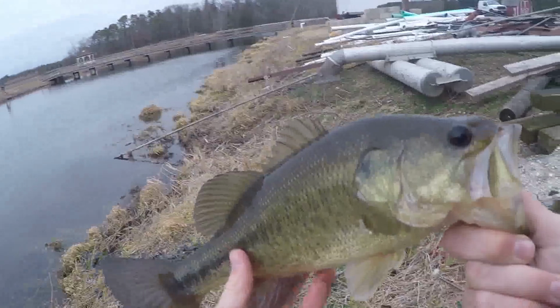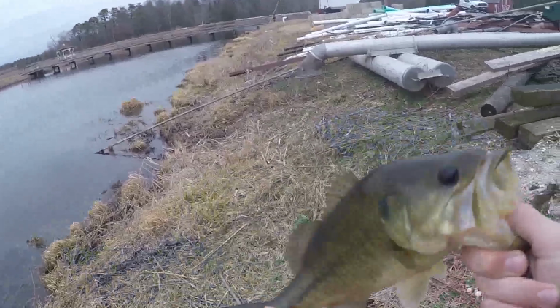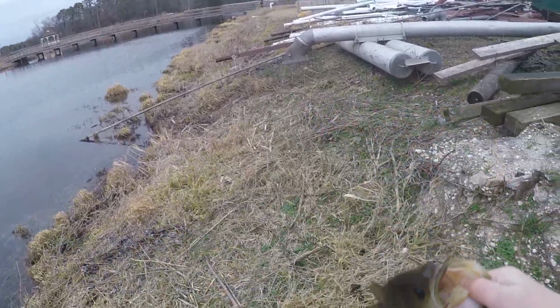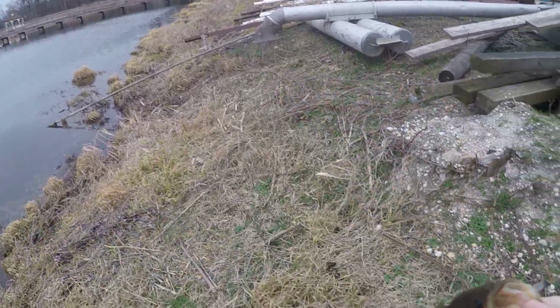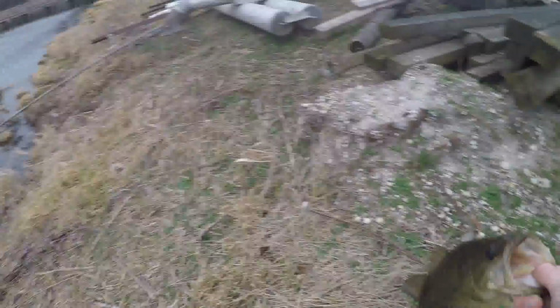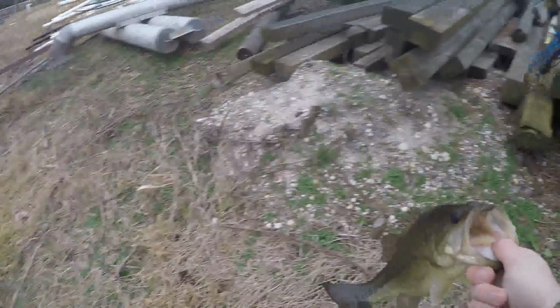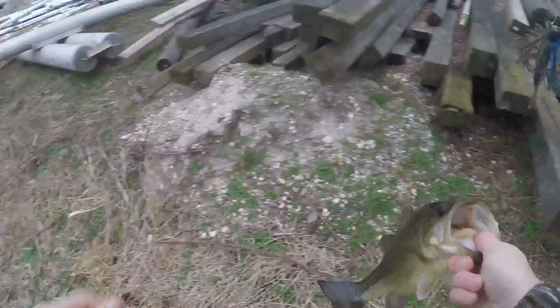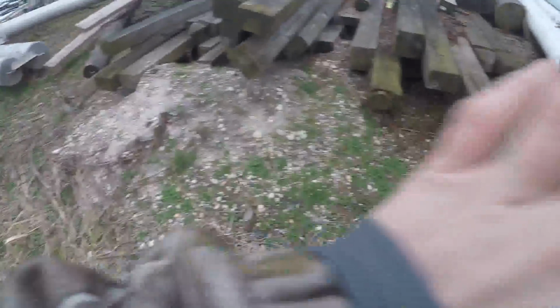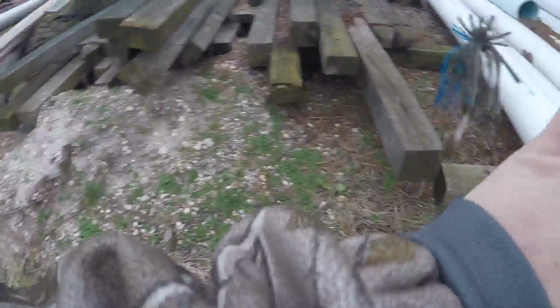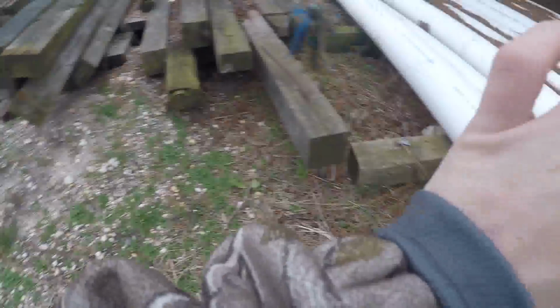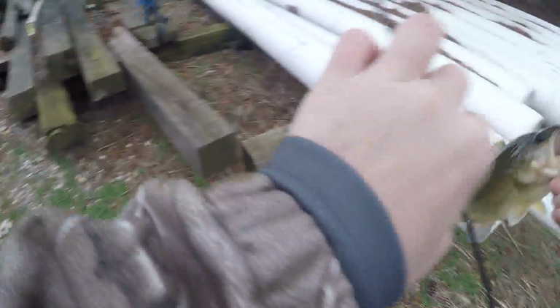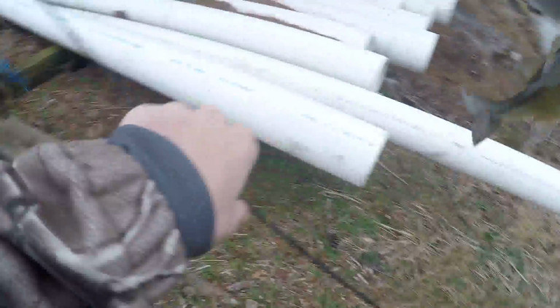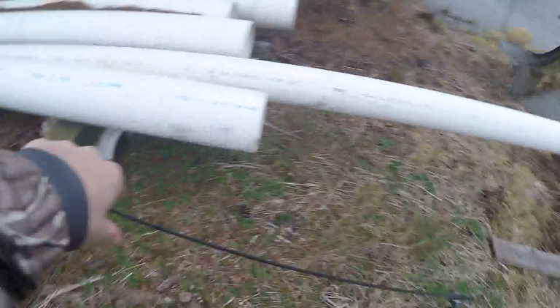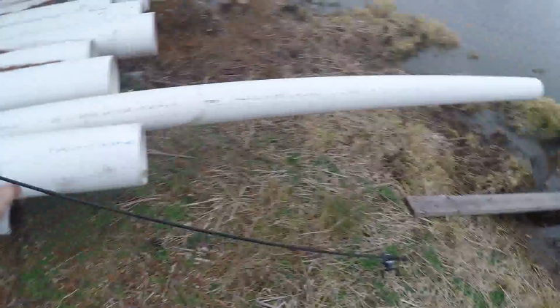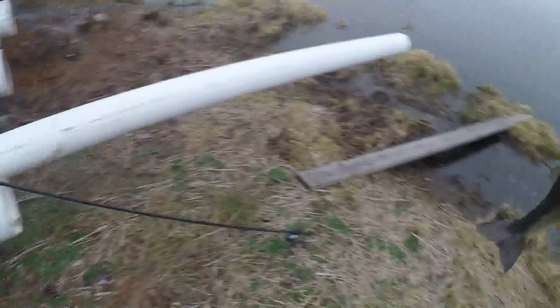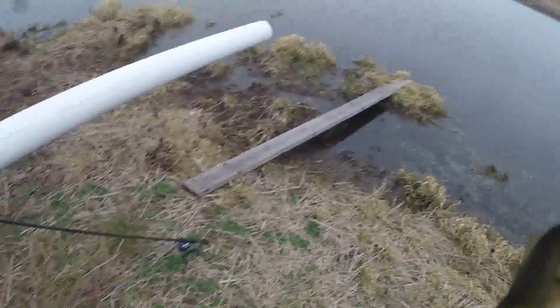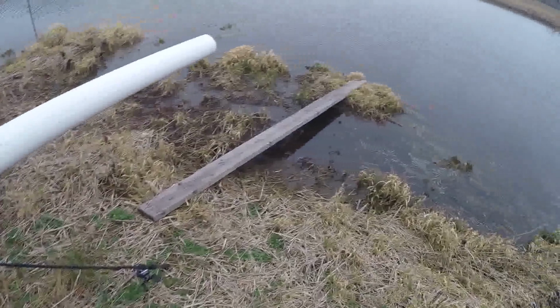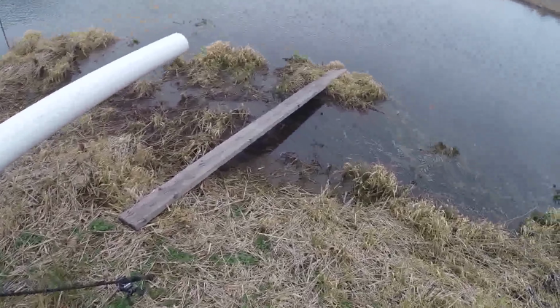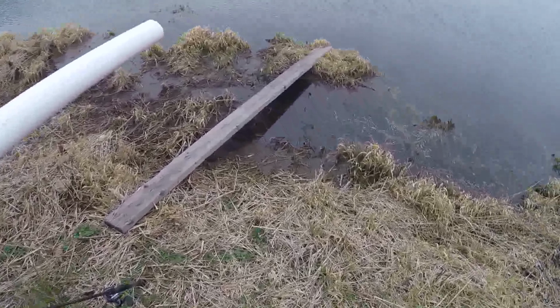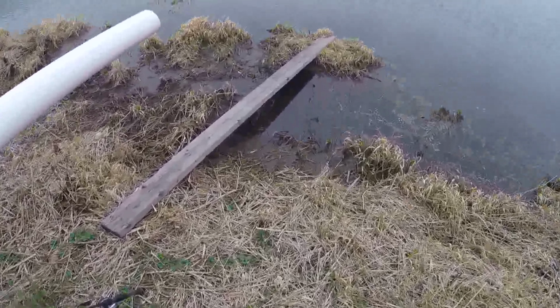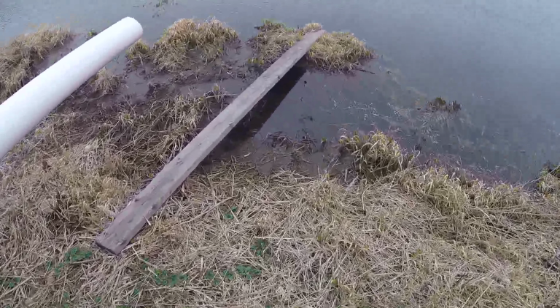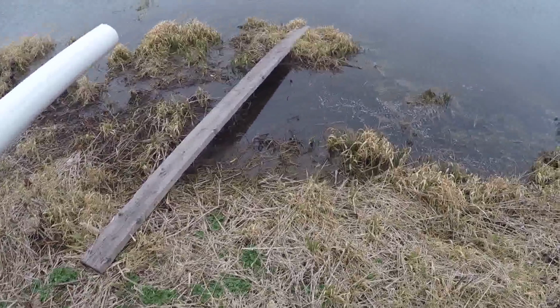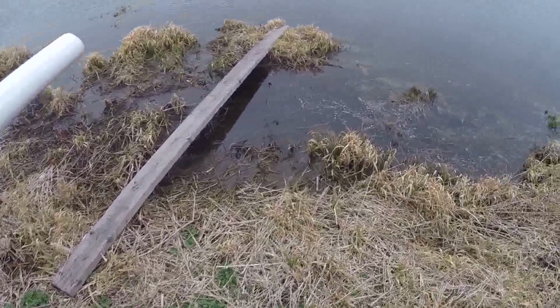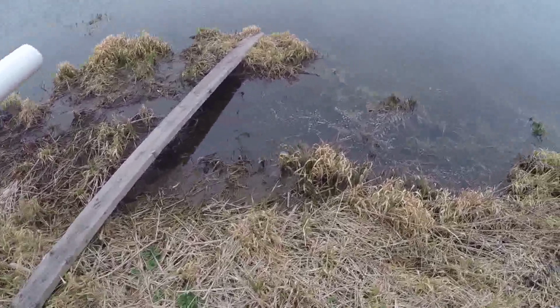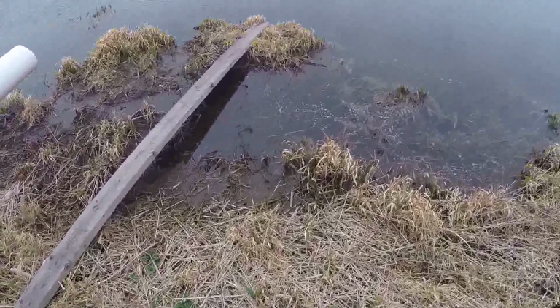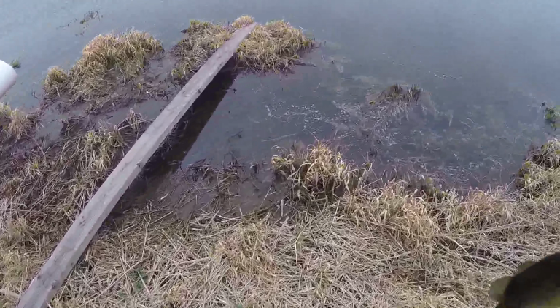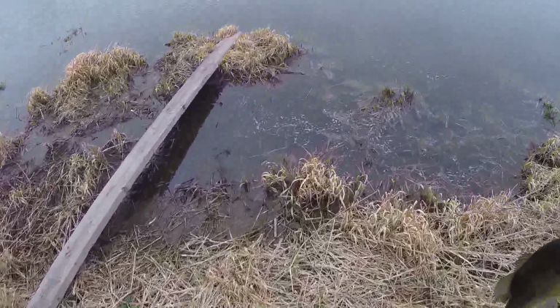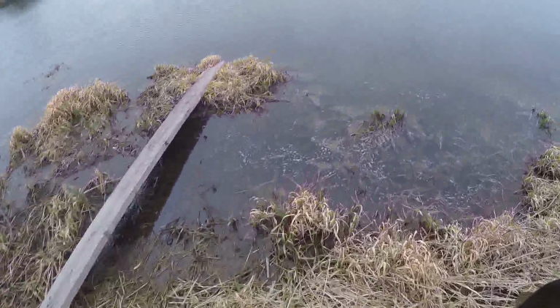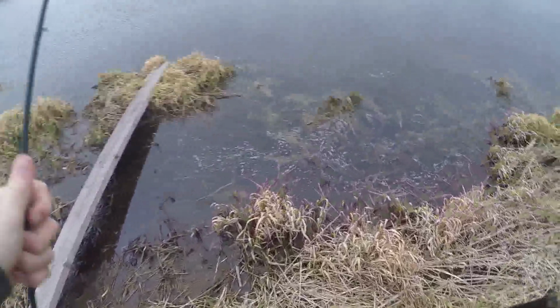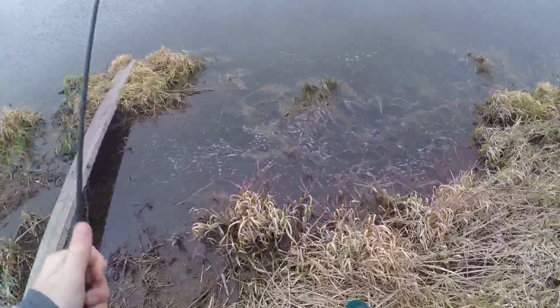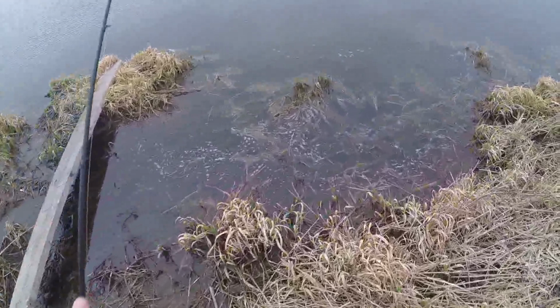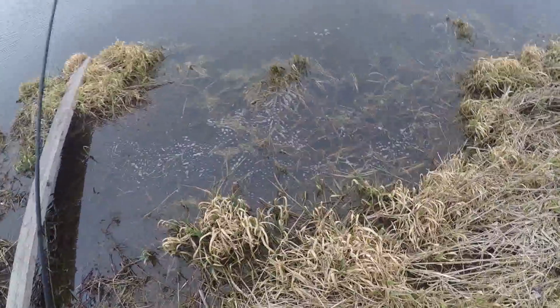Looks like there's a bunch of them right there — there's gotta be like tons of them. Catch you guys on the next fish.